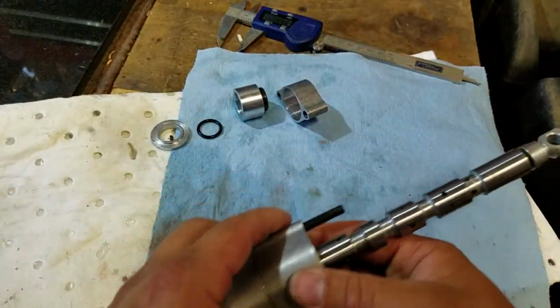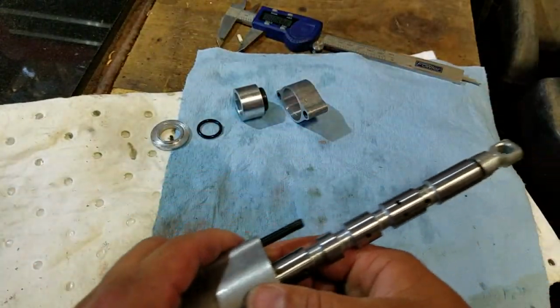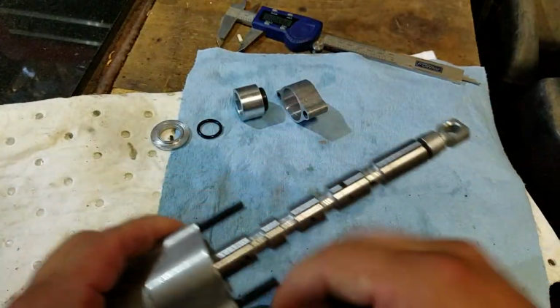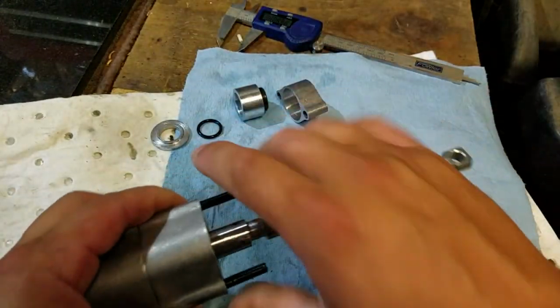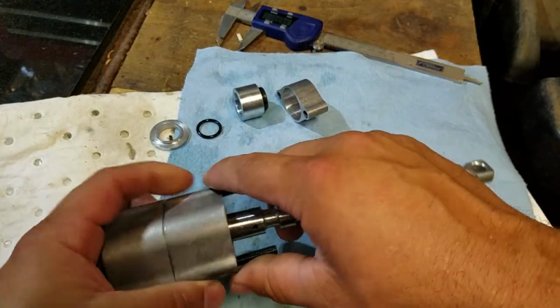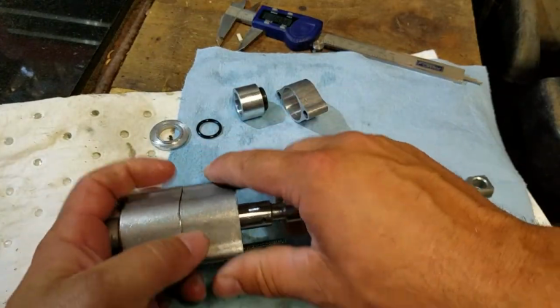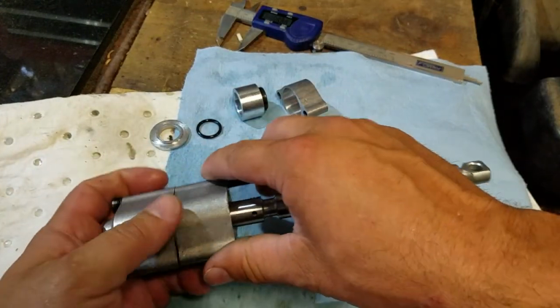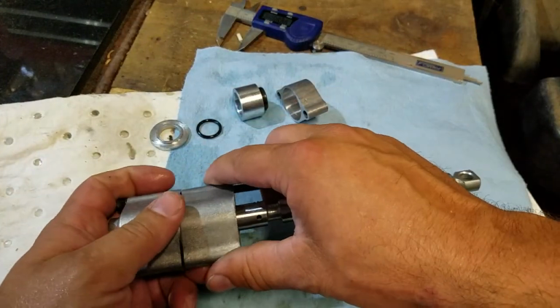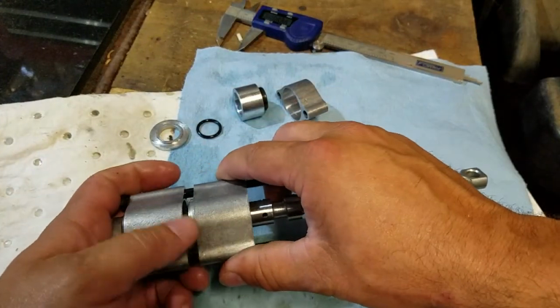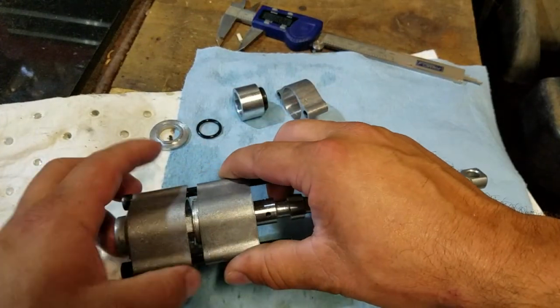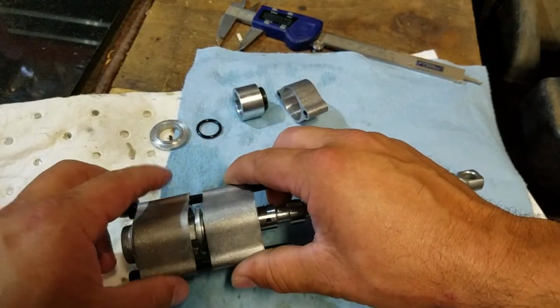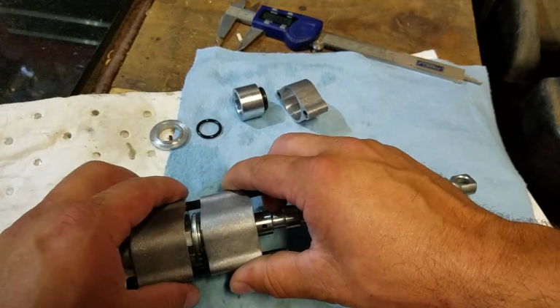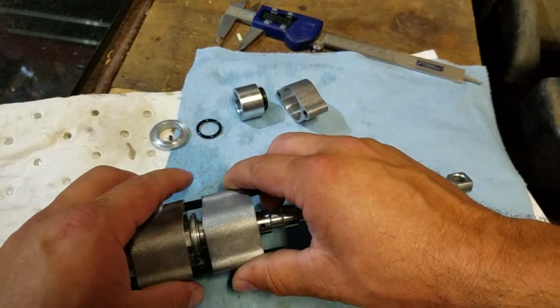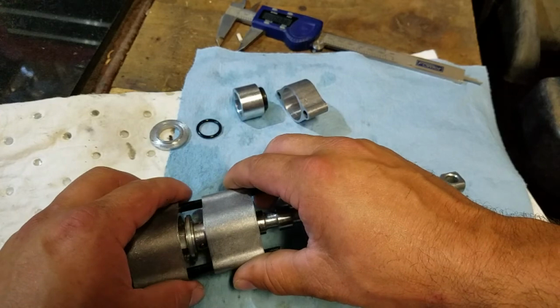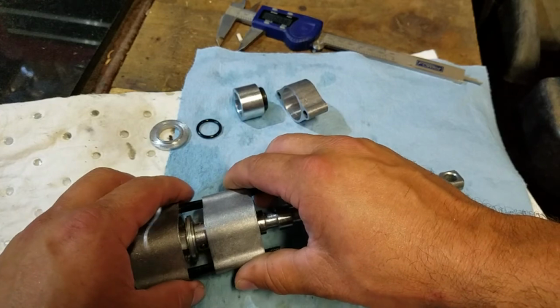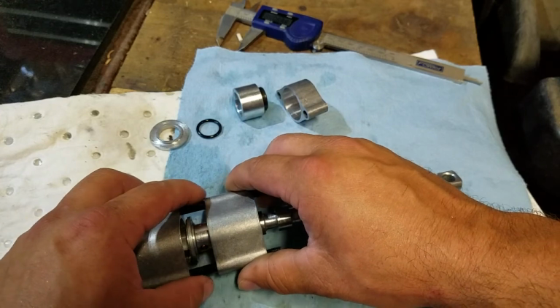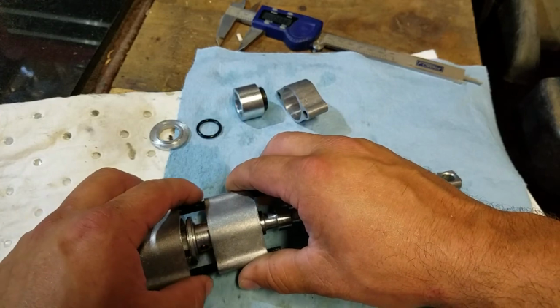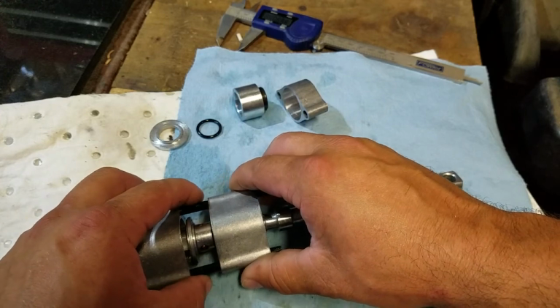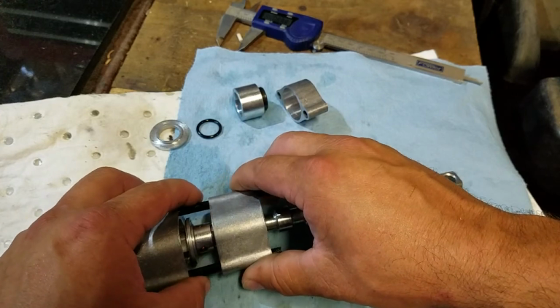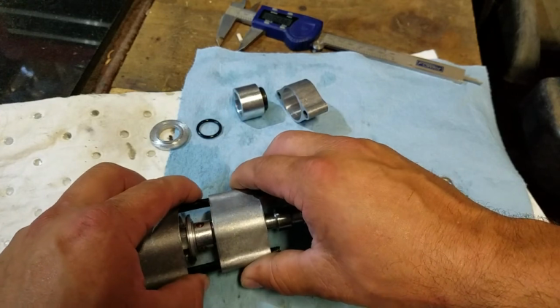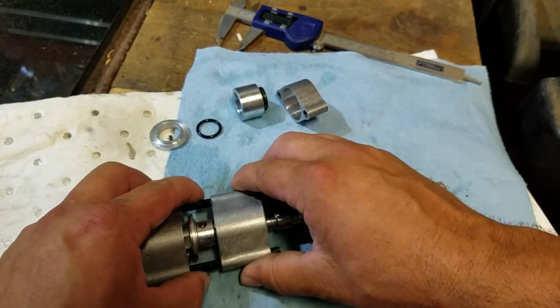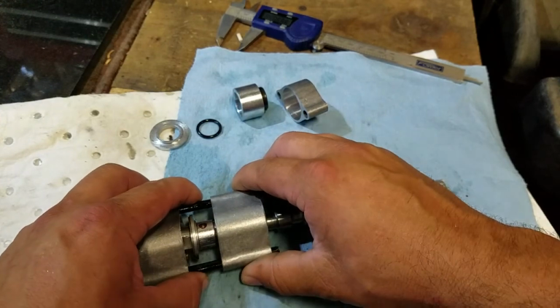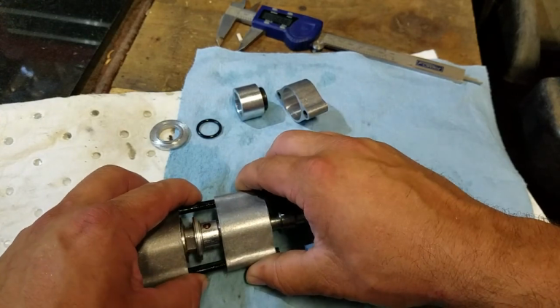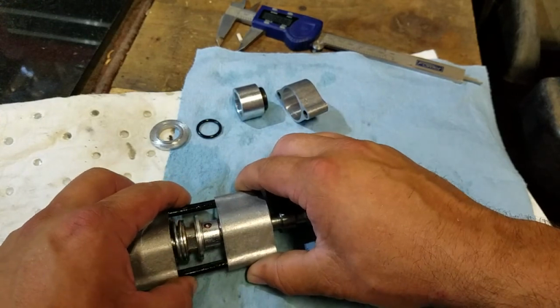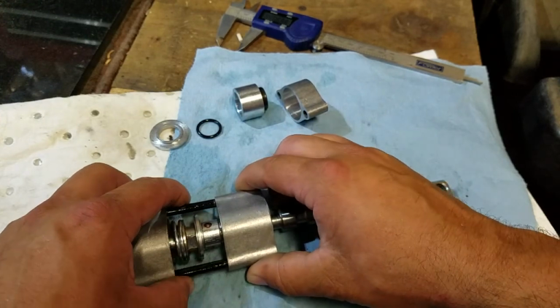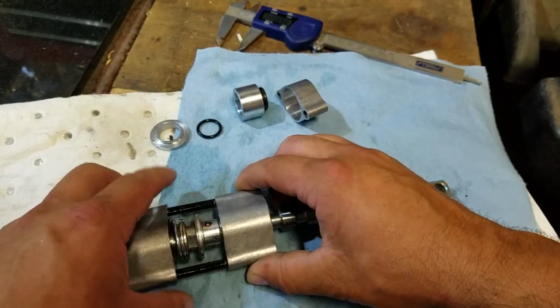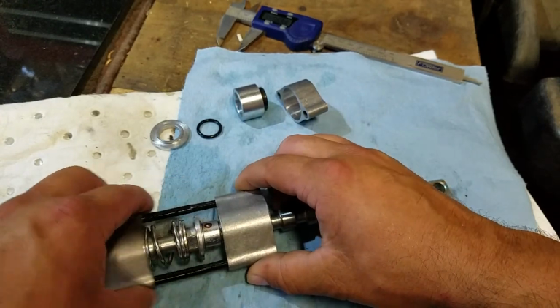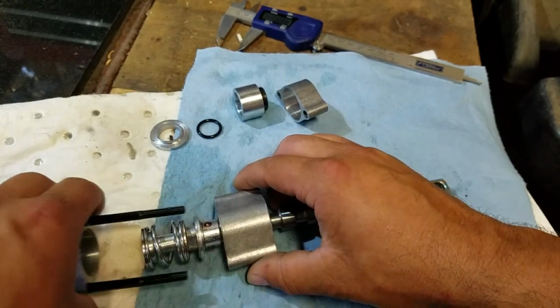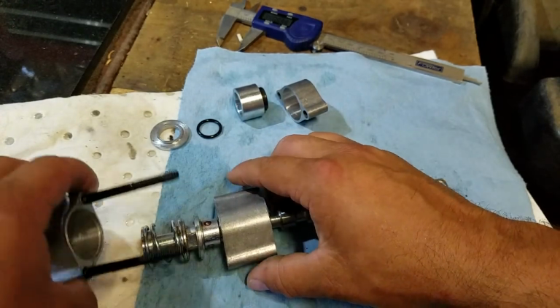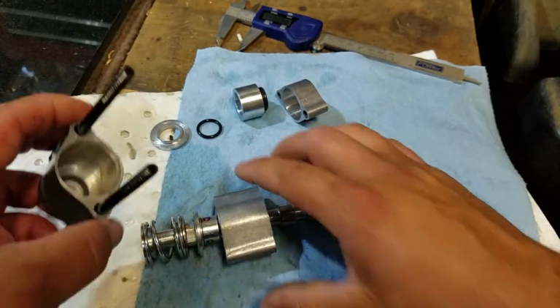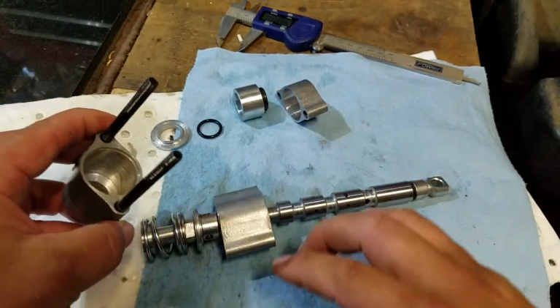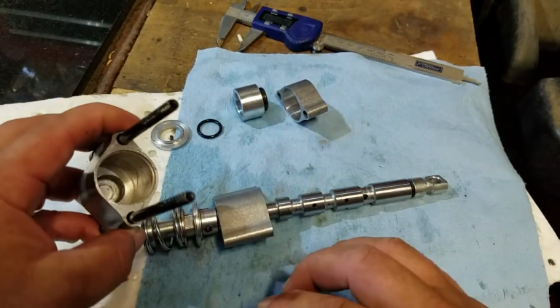This is where things get interesting because there are ball bearings in here and they like to fall all over the place. You're really going to want to do this on the bench.